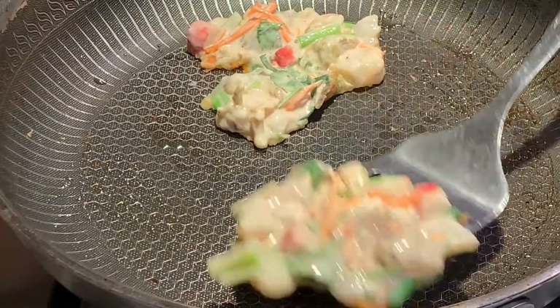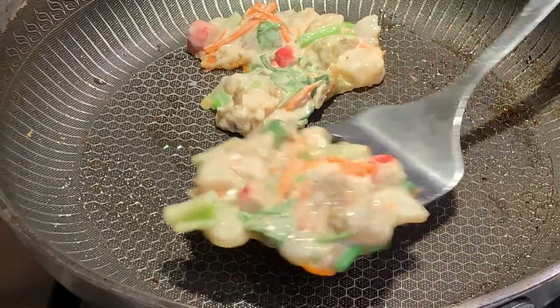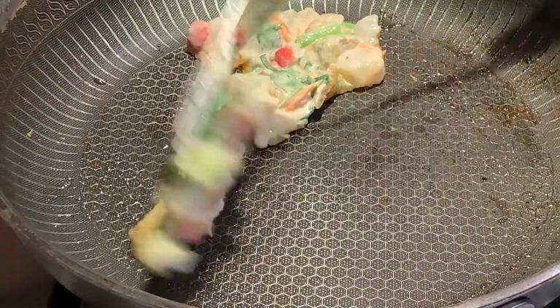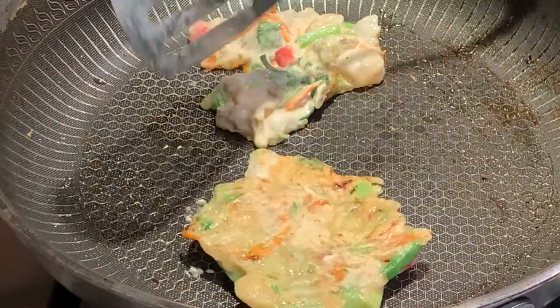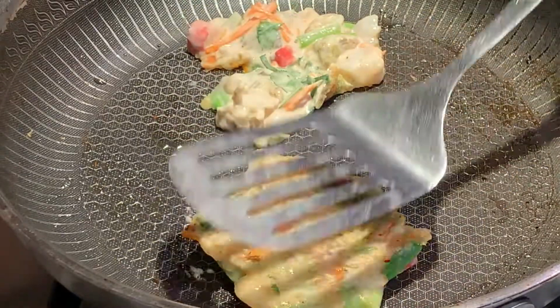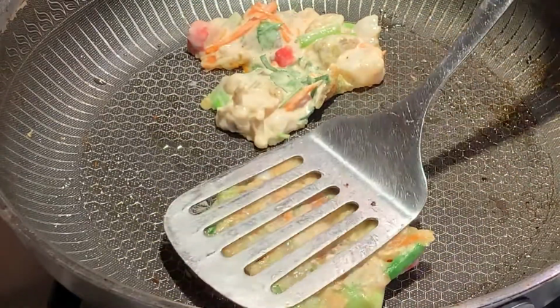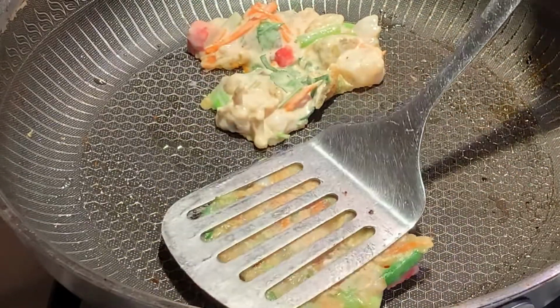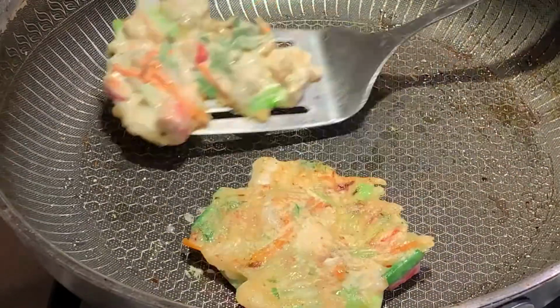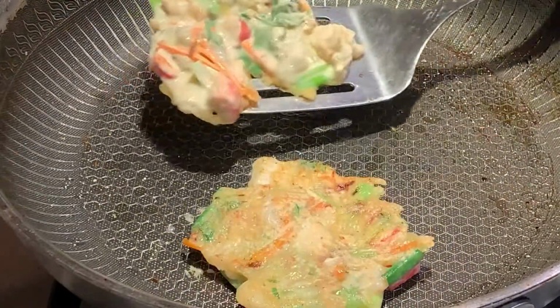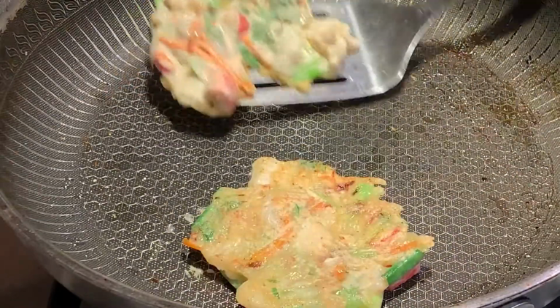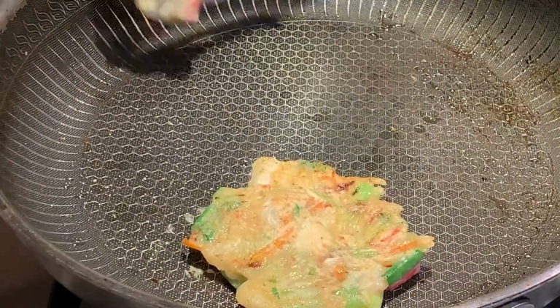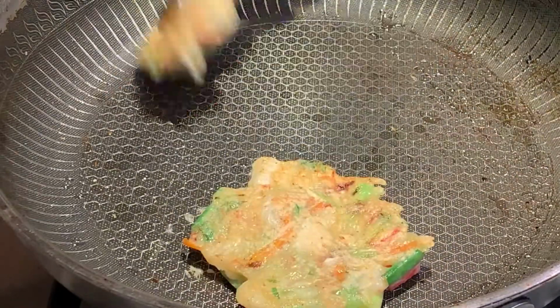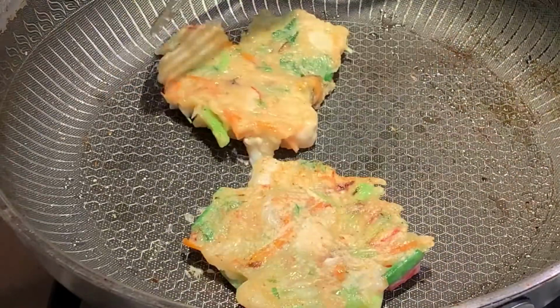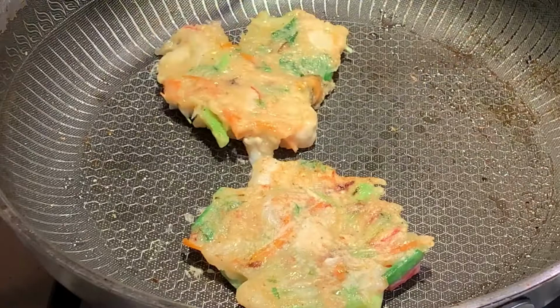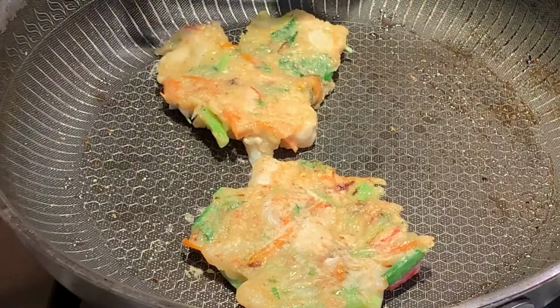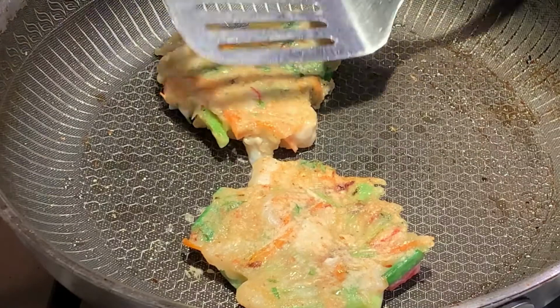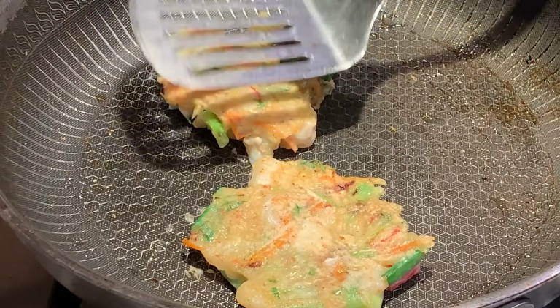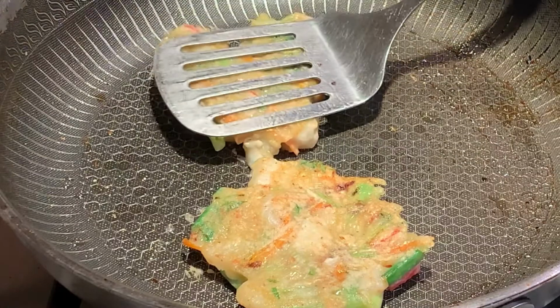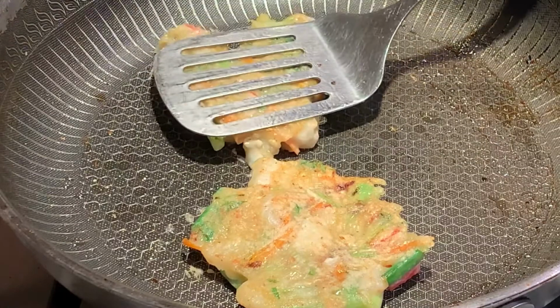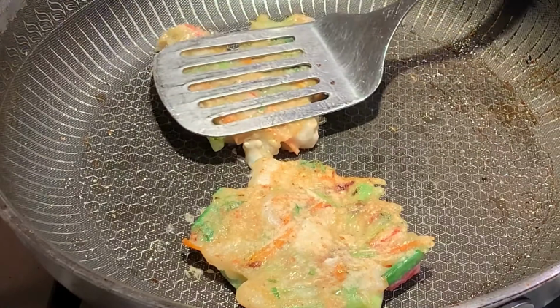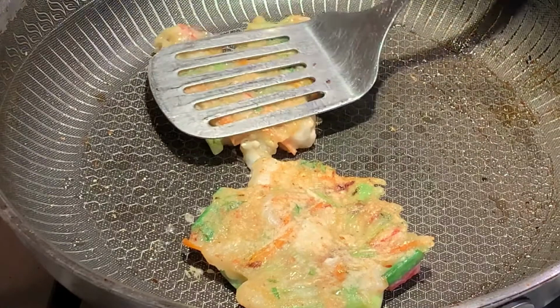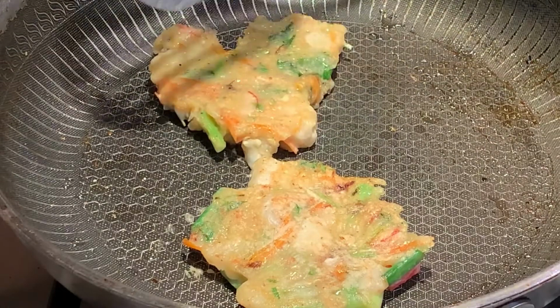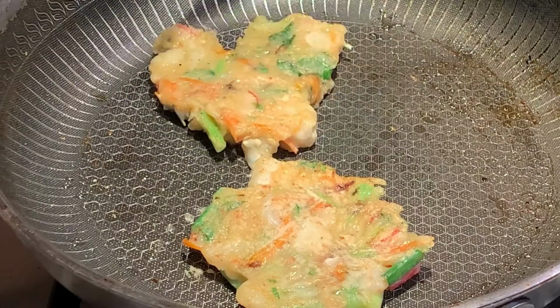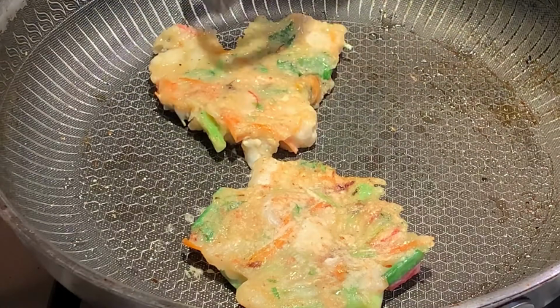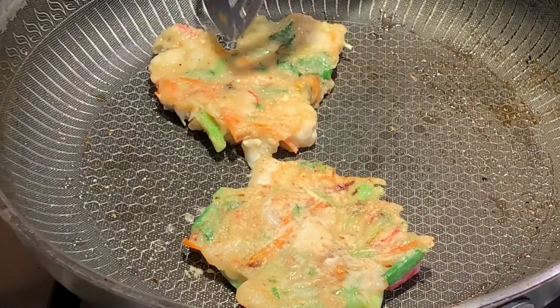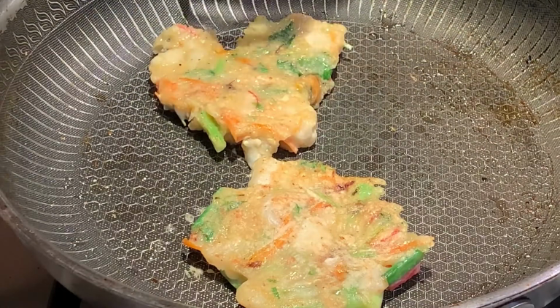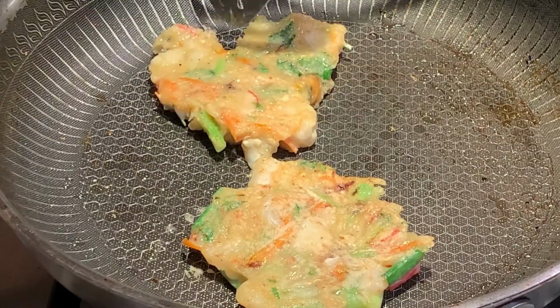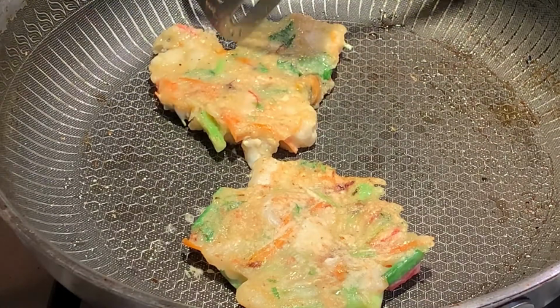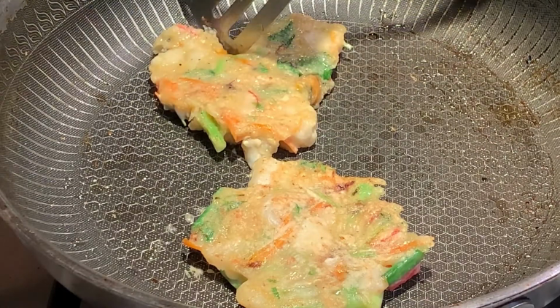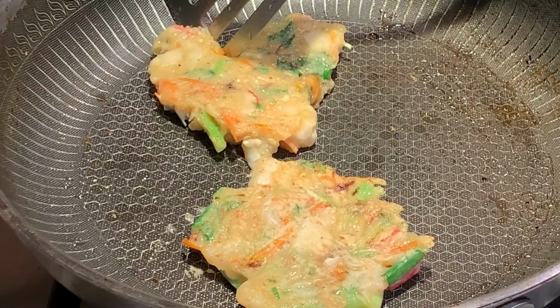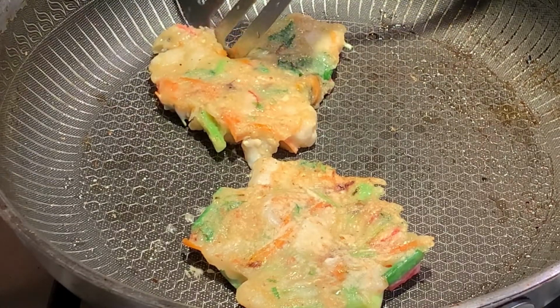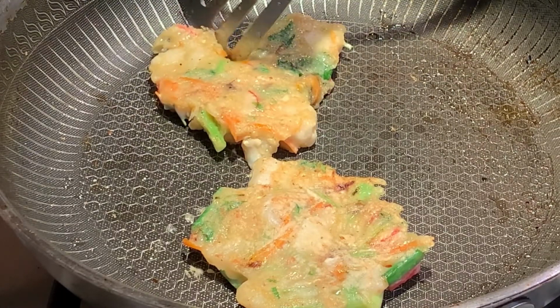Fry each side of the pancake for three minutes each, or until the pancake is golden brown.